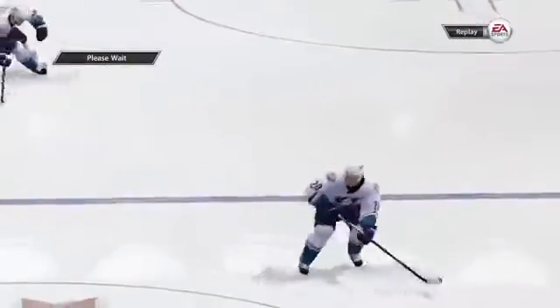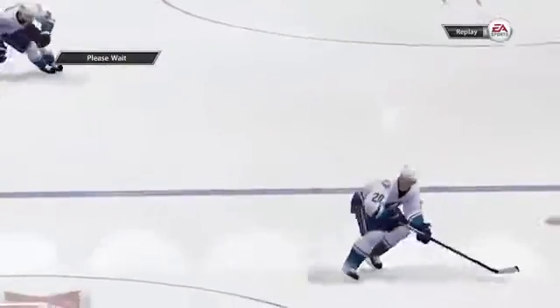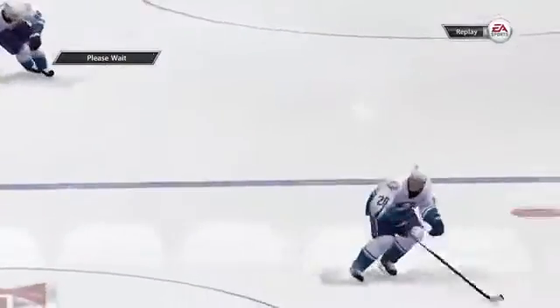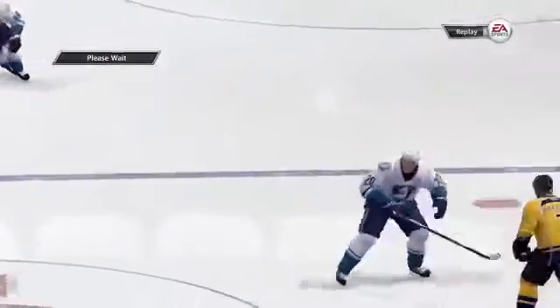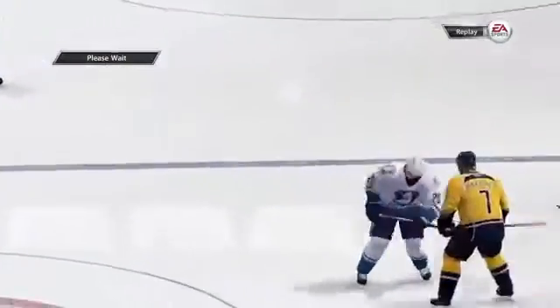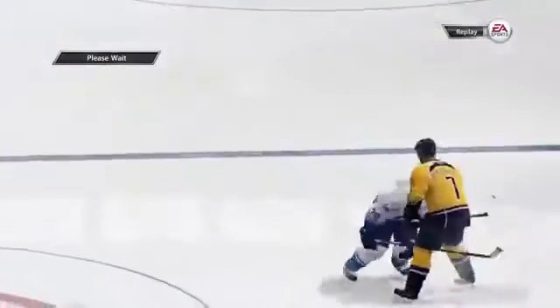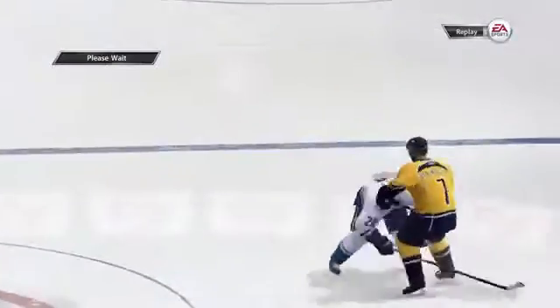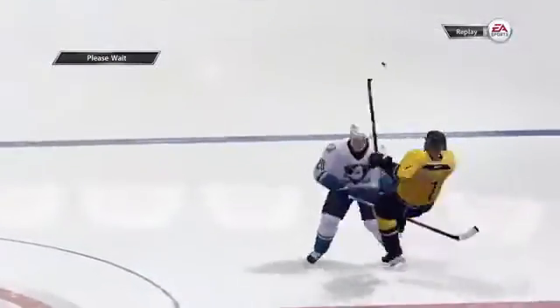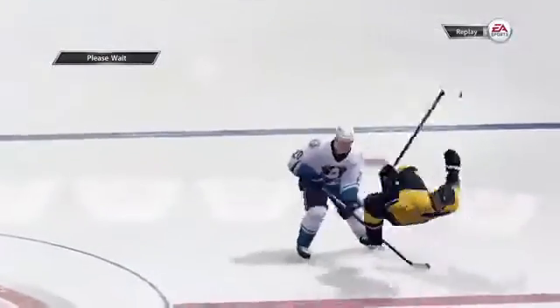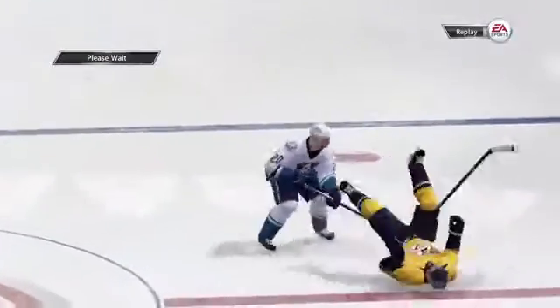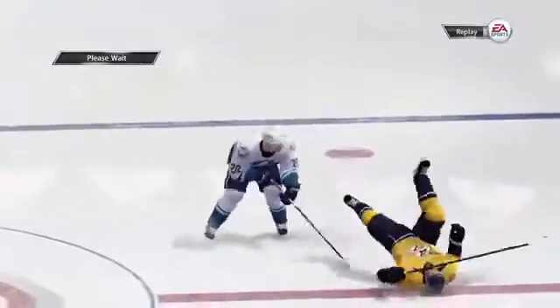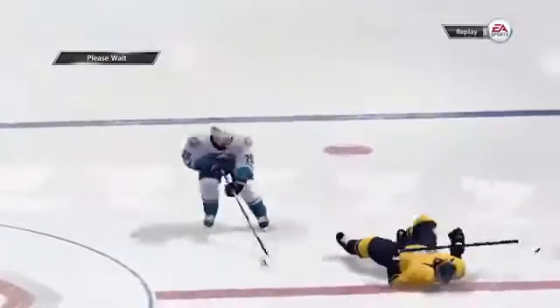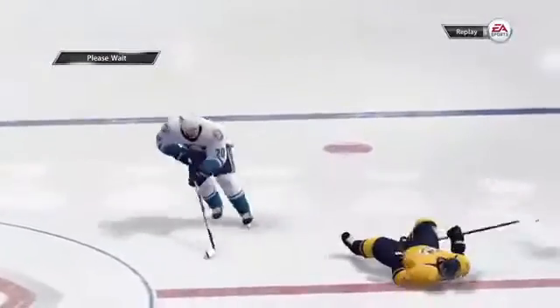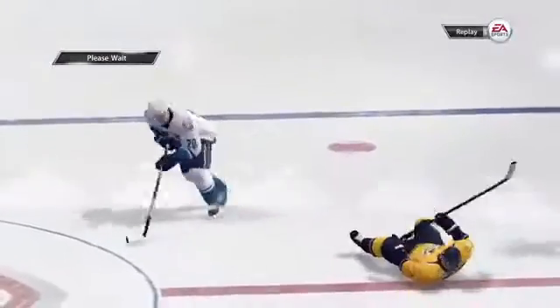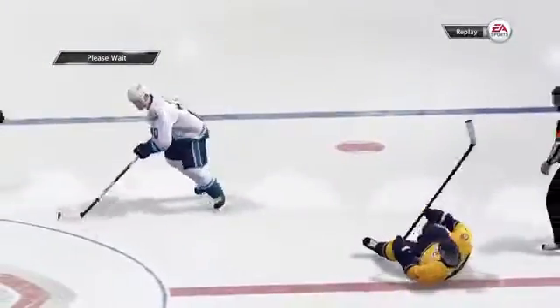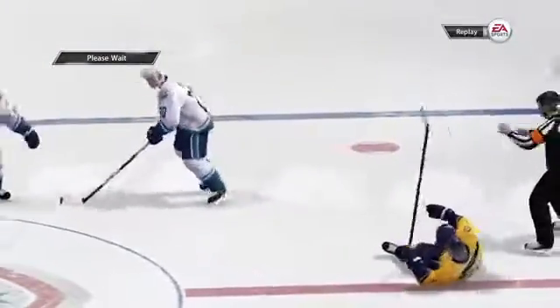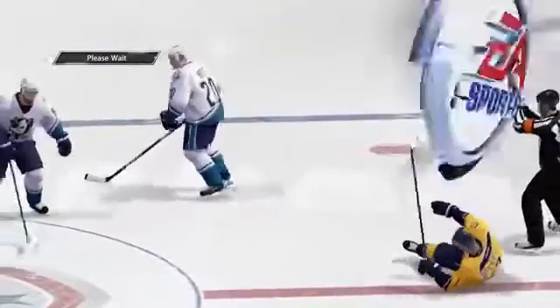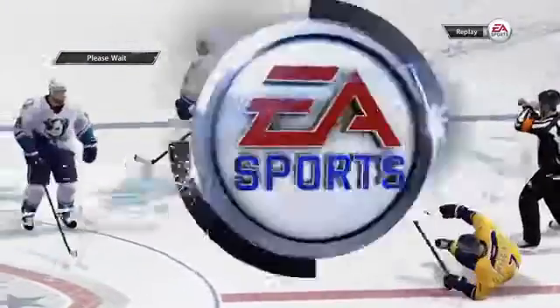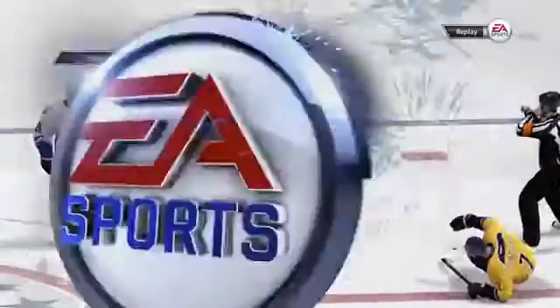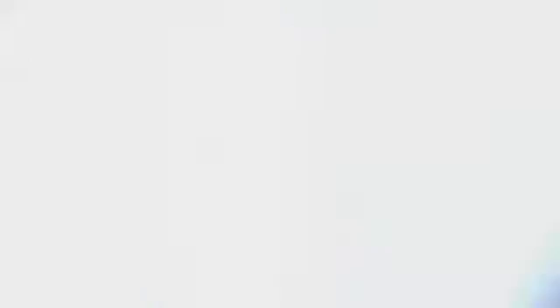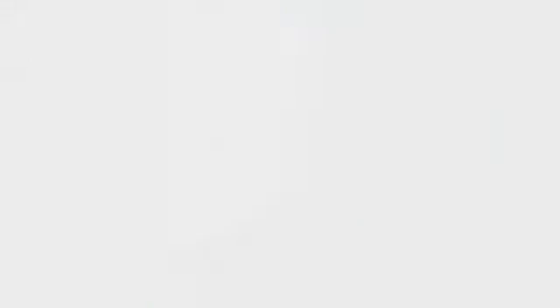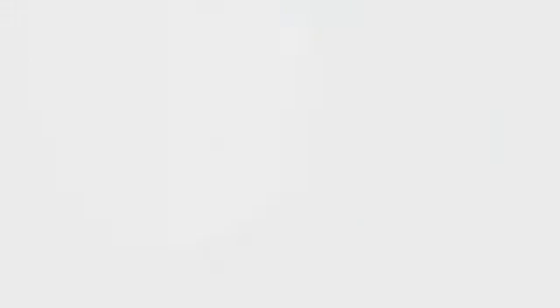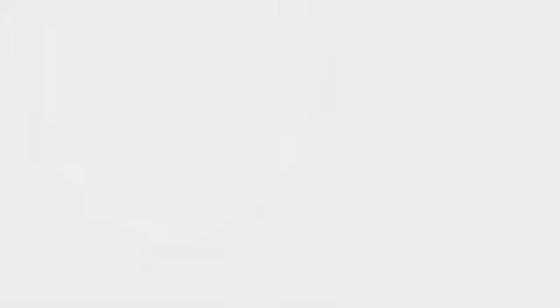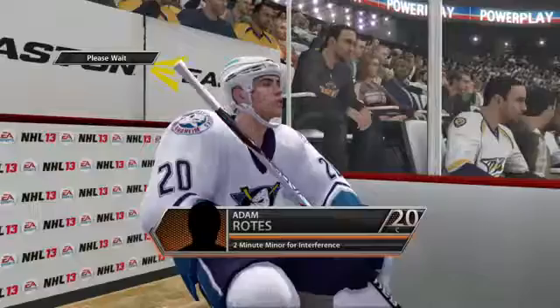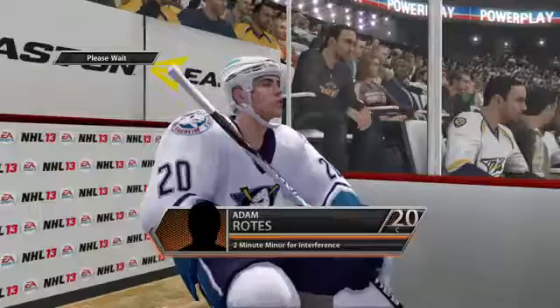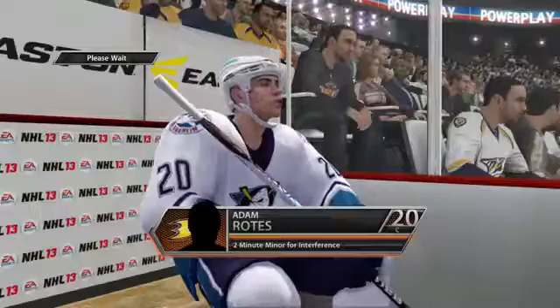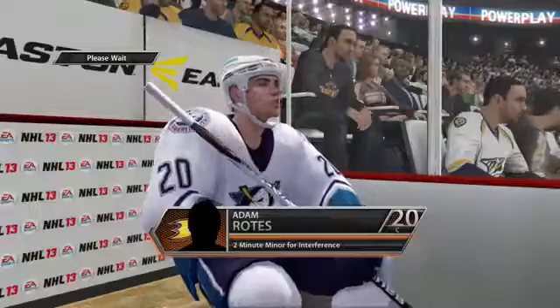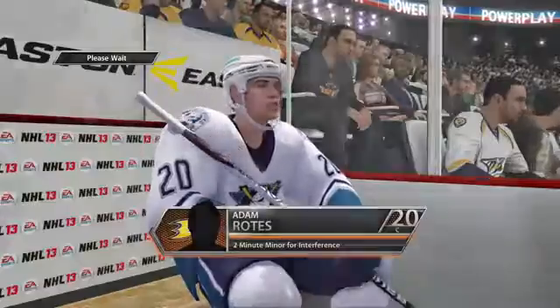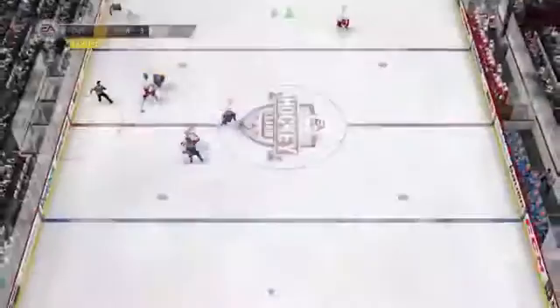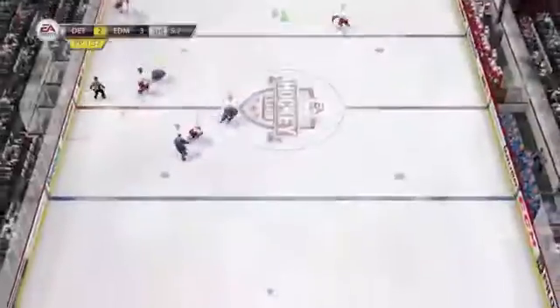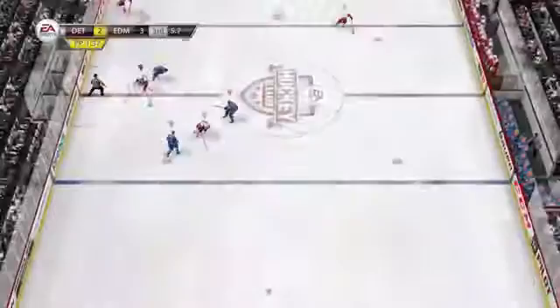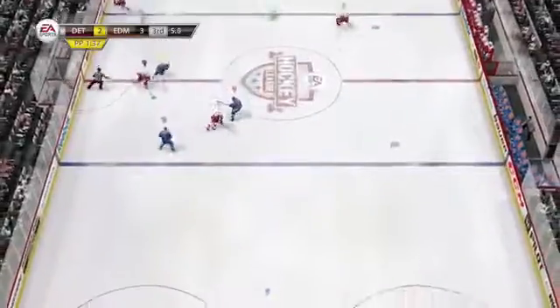Look at Rhodes, he knows — Dabonte! He doesn't care if you have to sit in the box. Please, kill Dabonte all day.